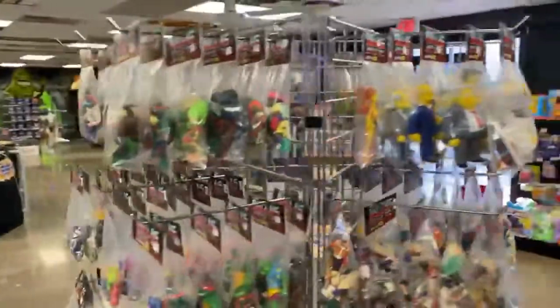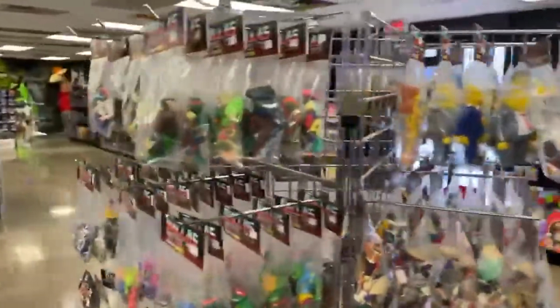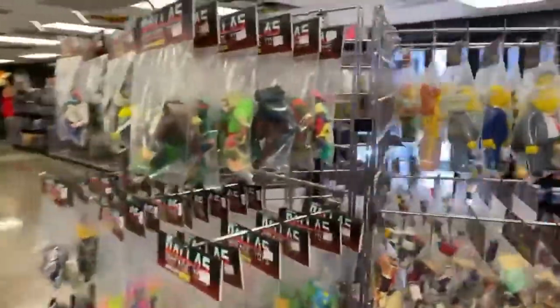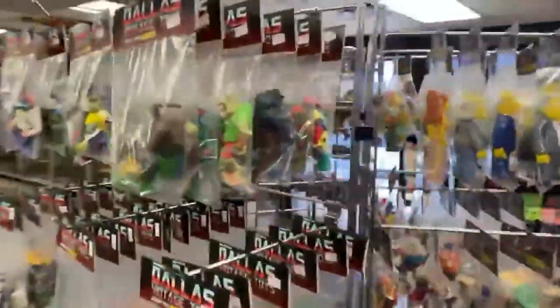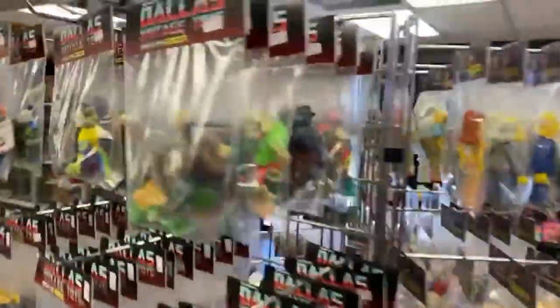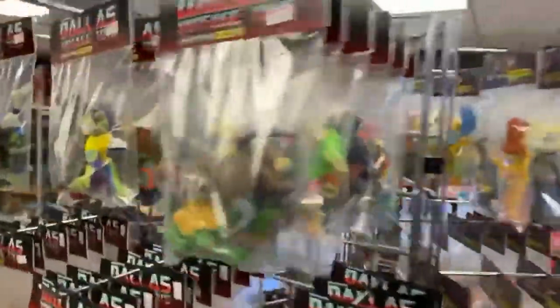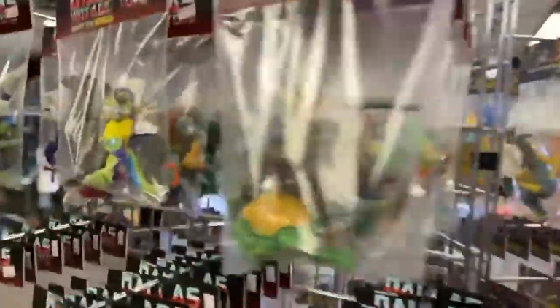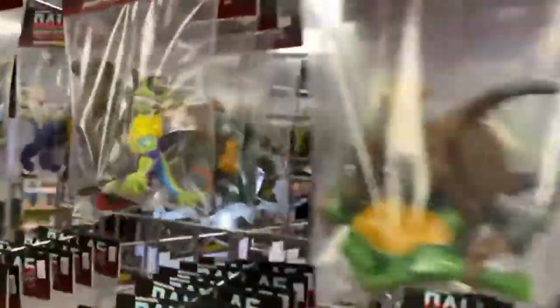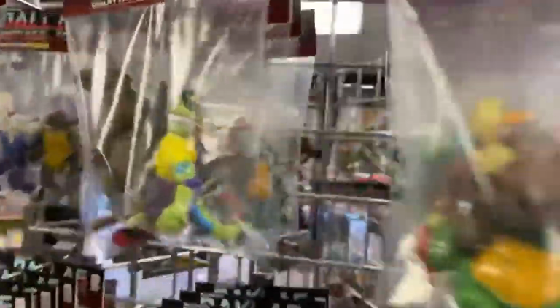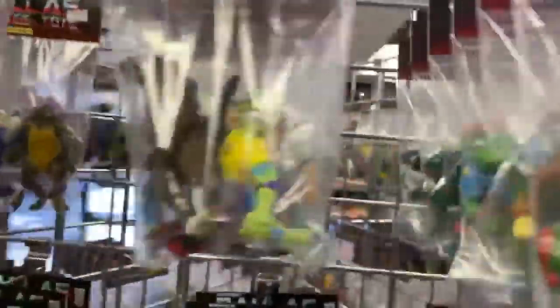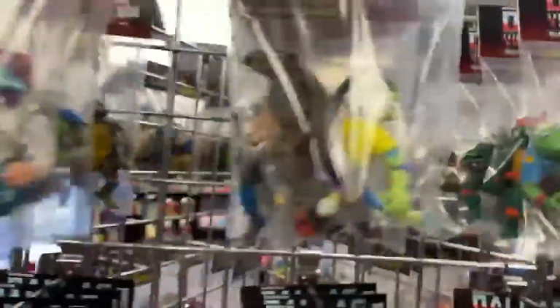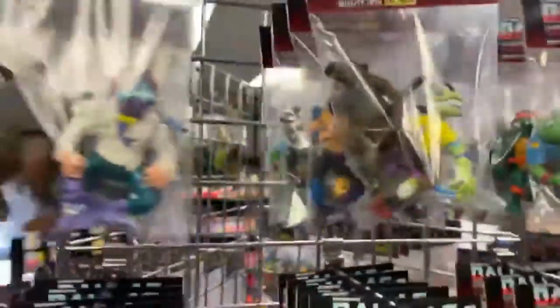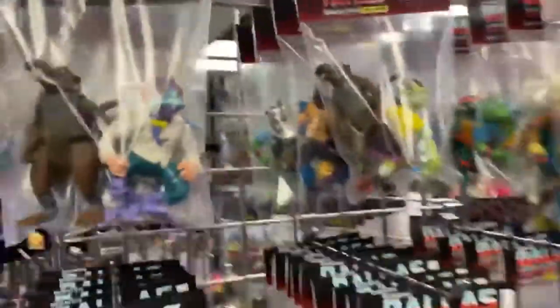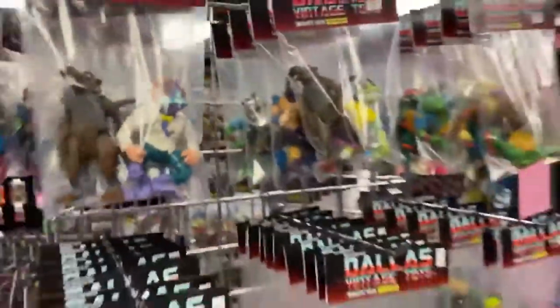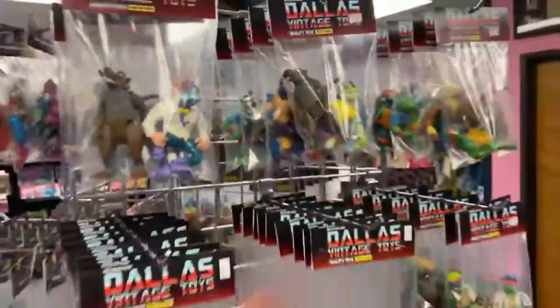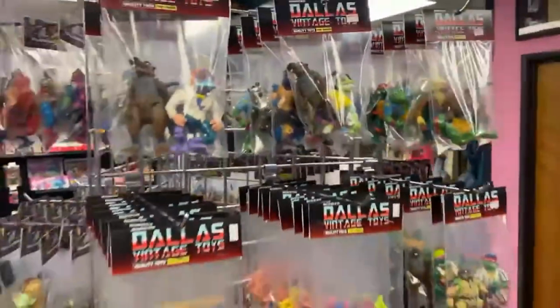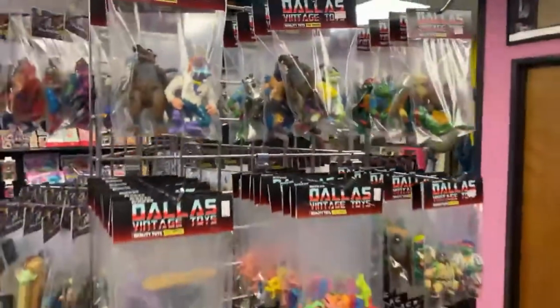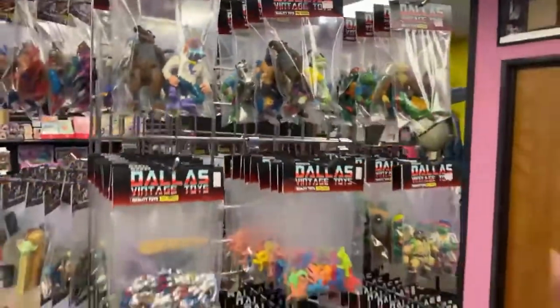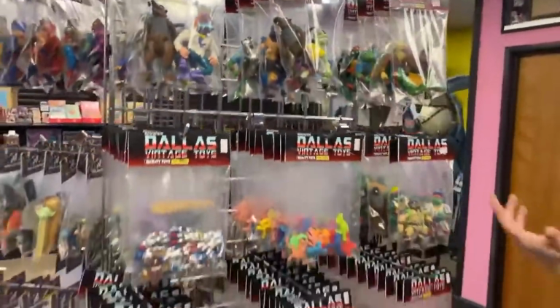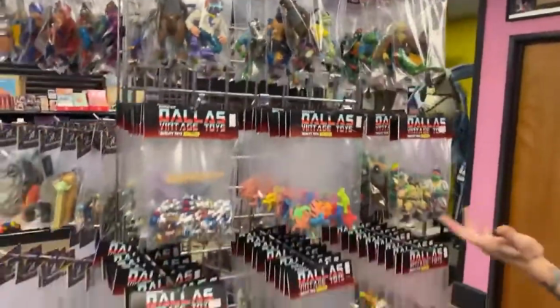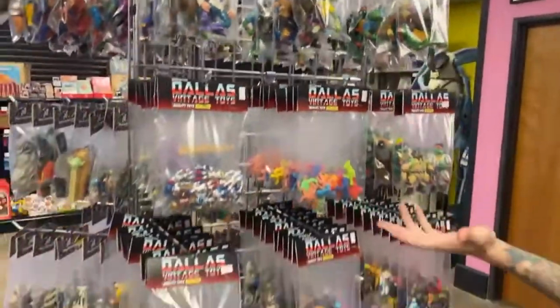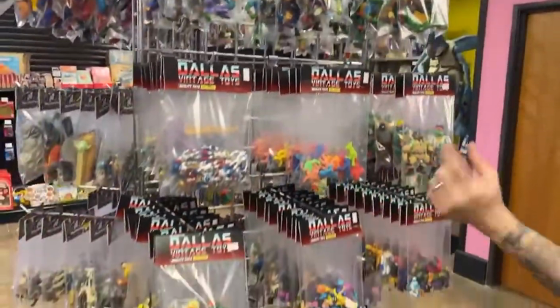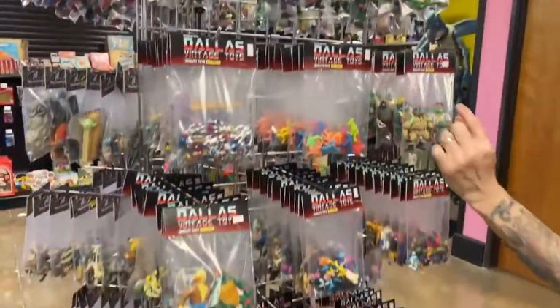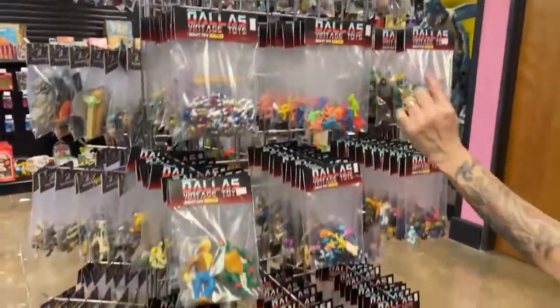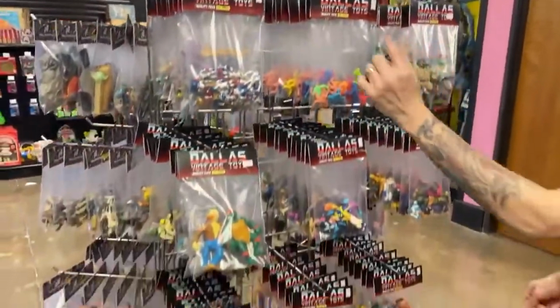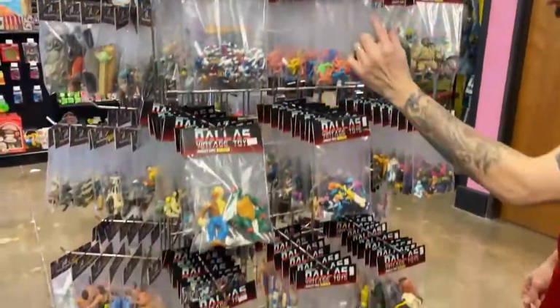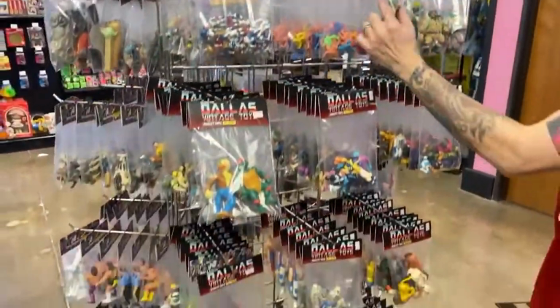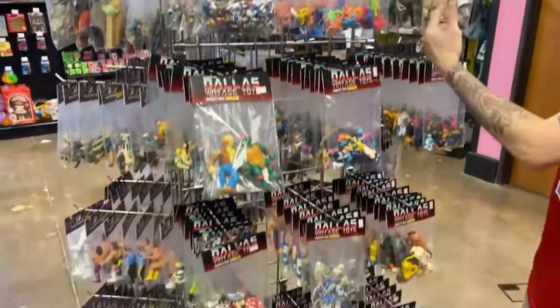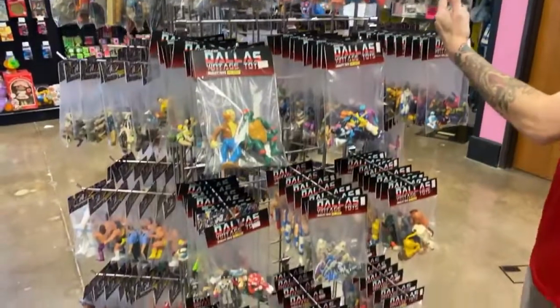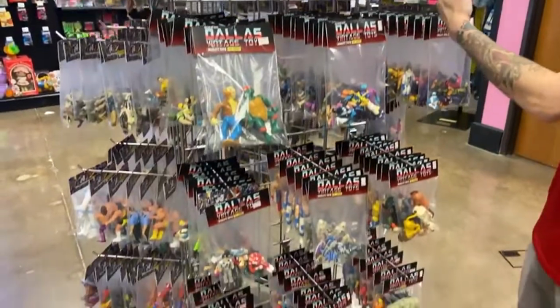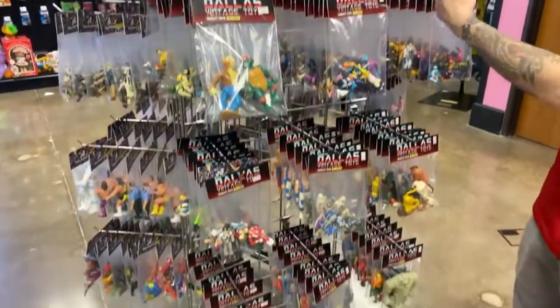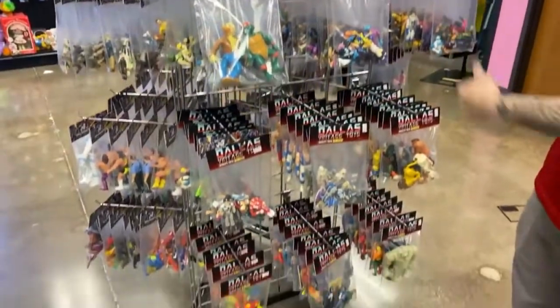There's all kinds of stuff, guys — Star Trek, G.I. Joe, Transformers. Minis are over here, and we've got Turtles.